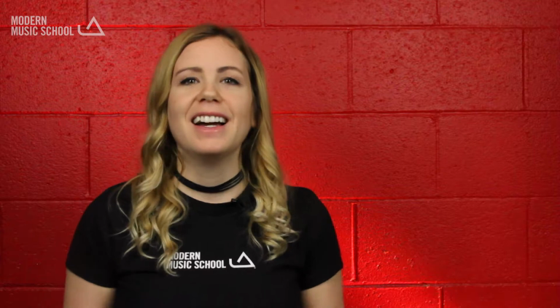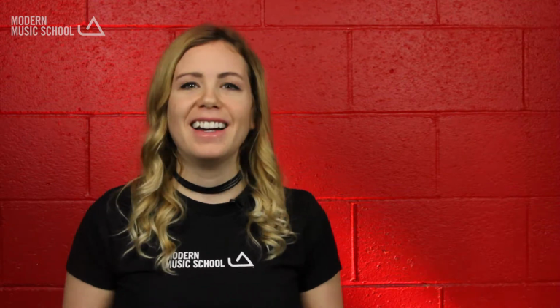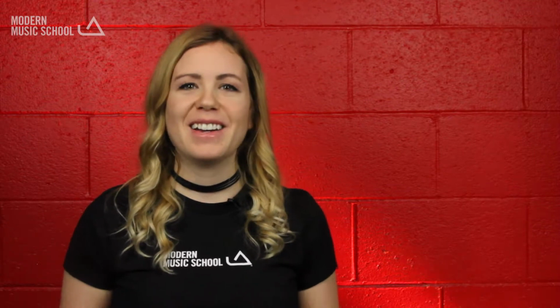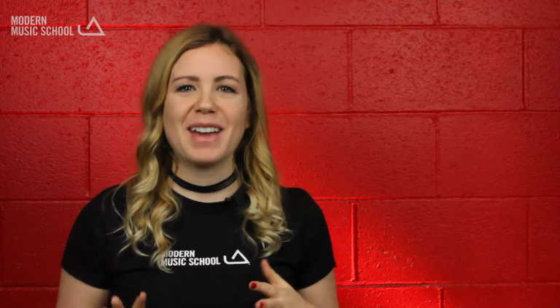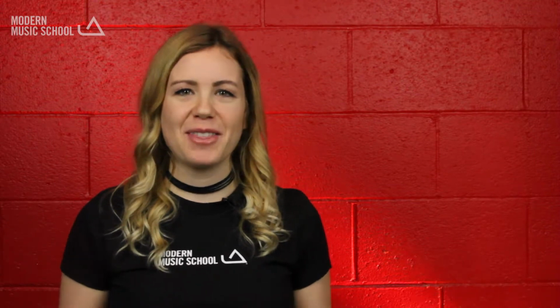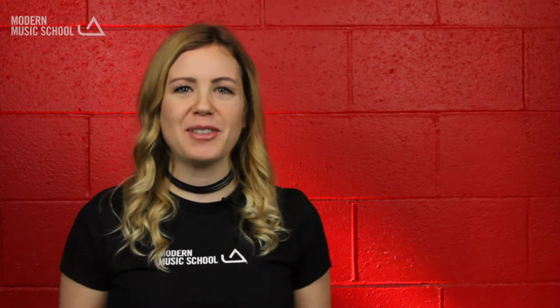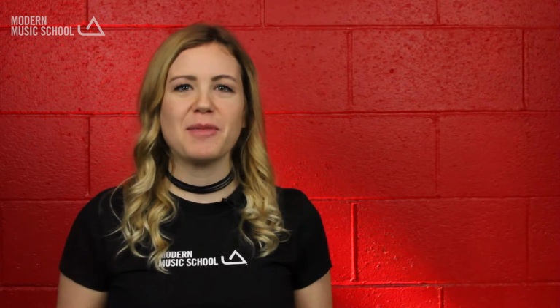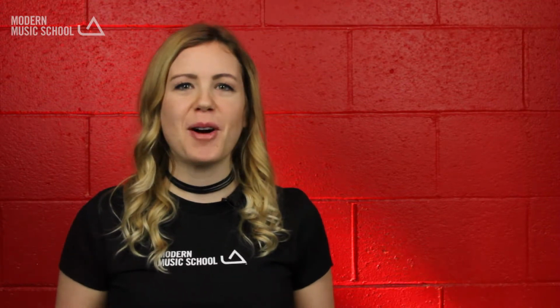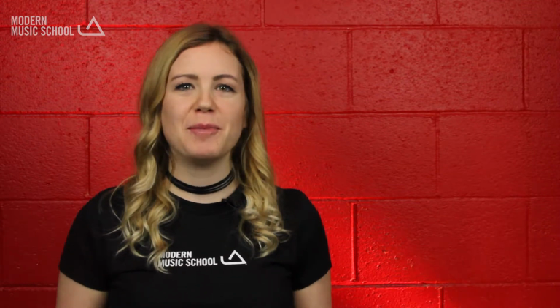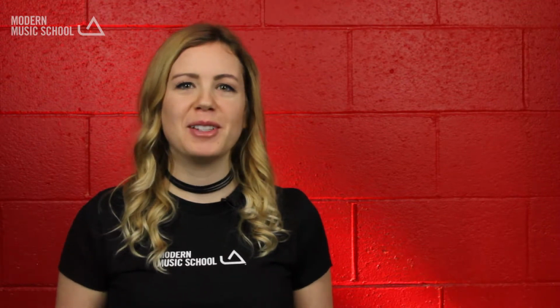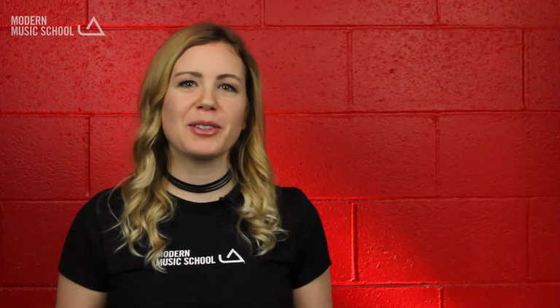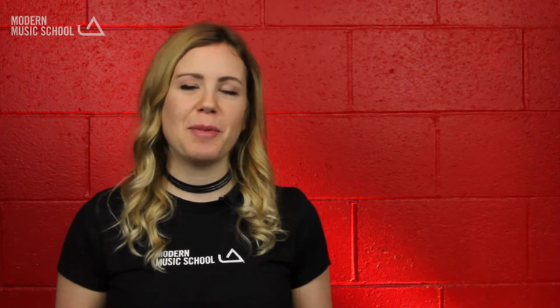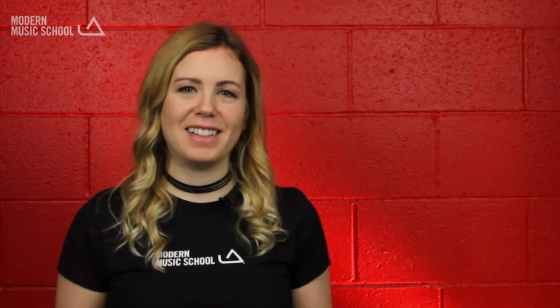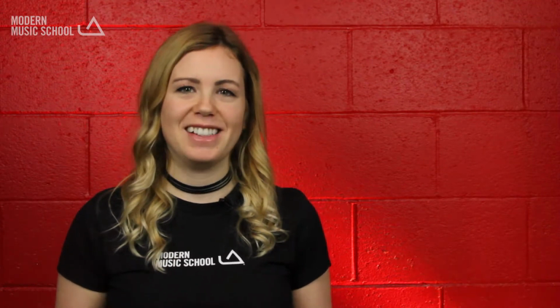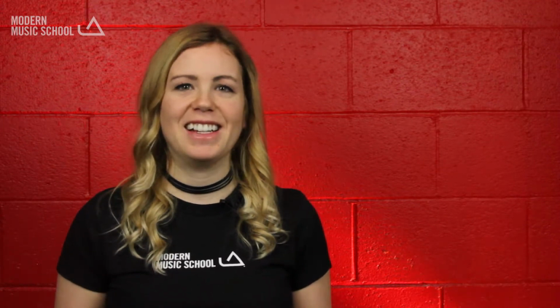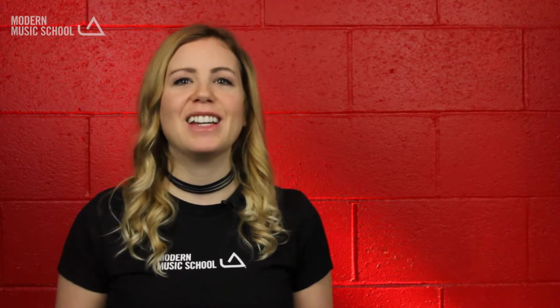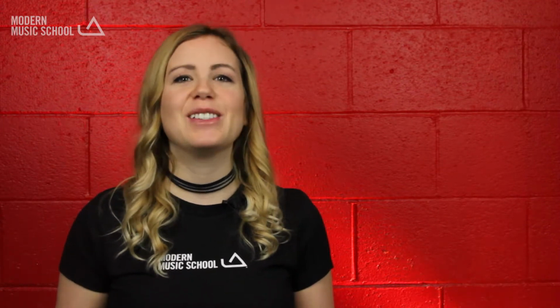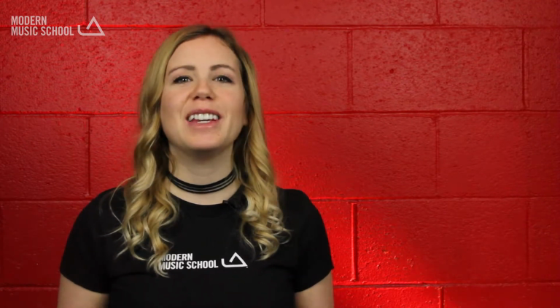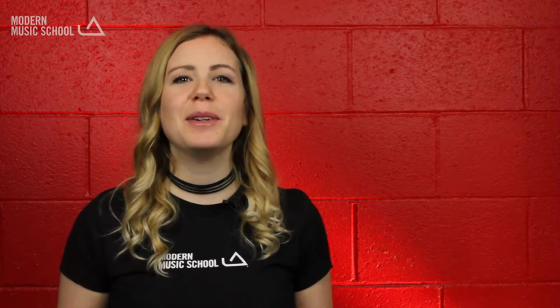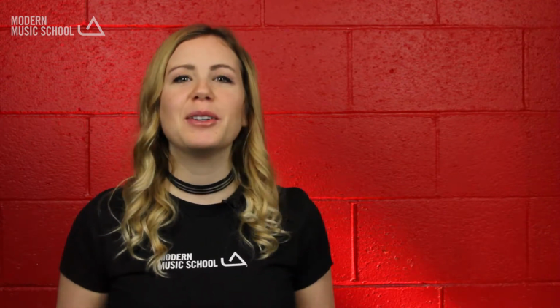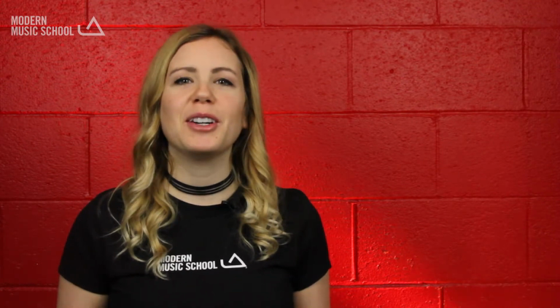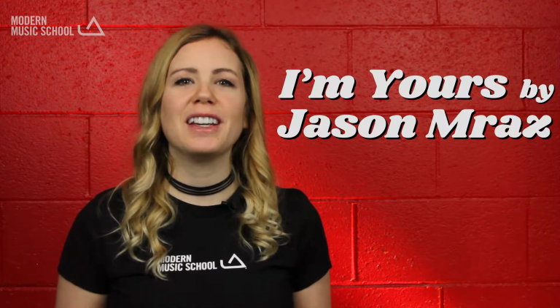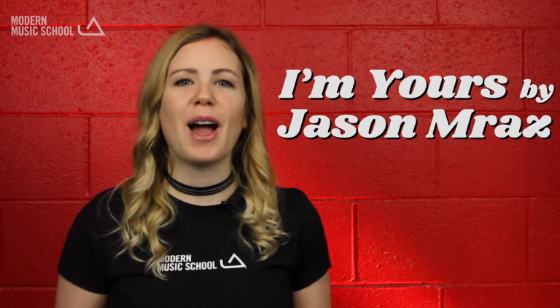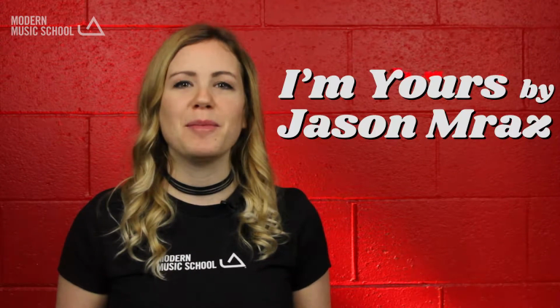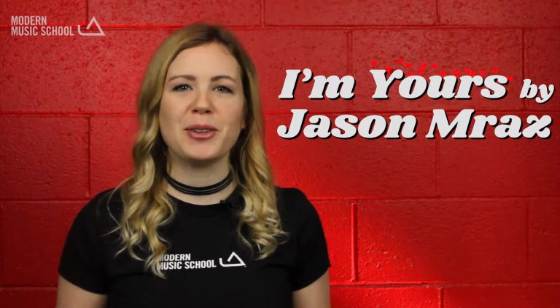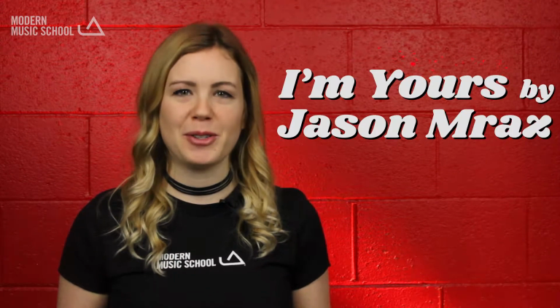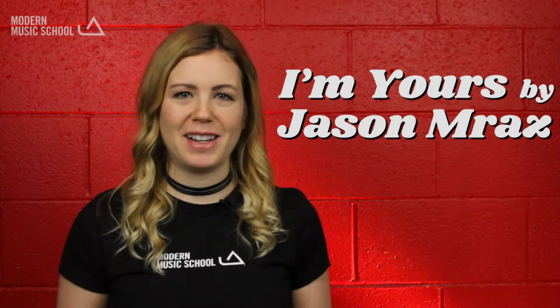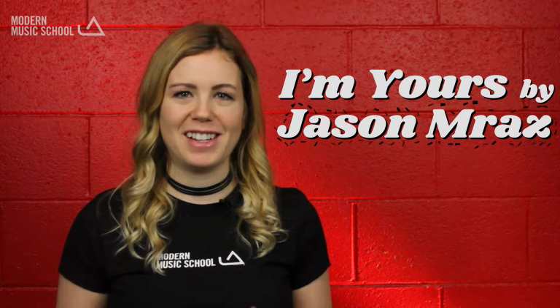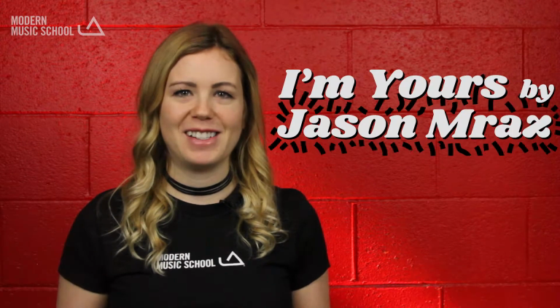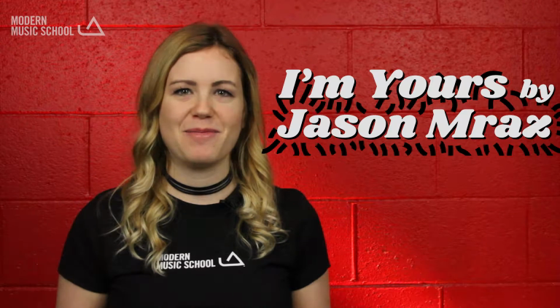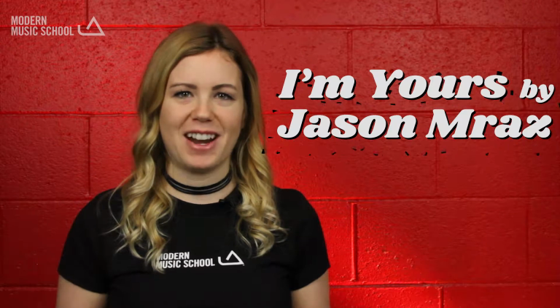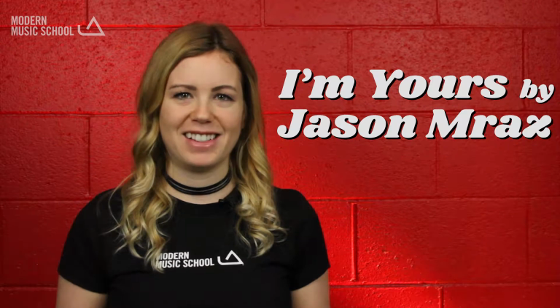Hi, I'm Katherine from Modern Music School, Pasadena, and today we are learning I'm Yours by Jason Mraz.